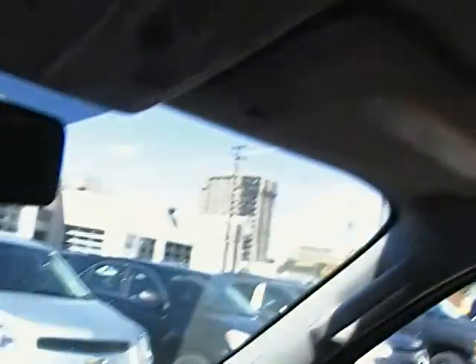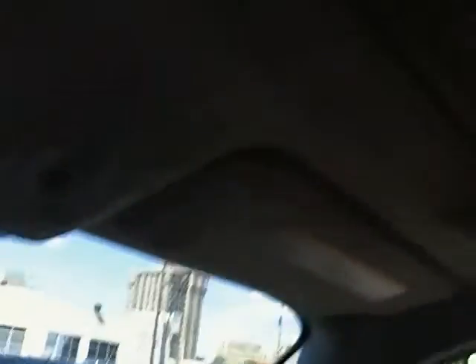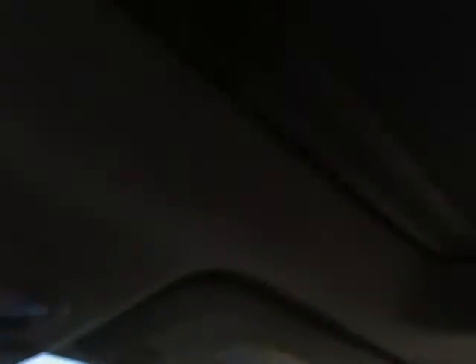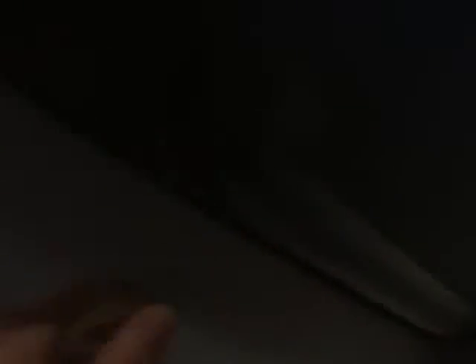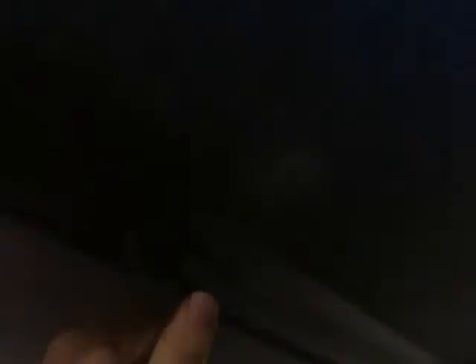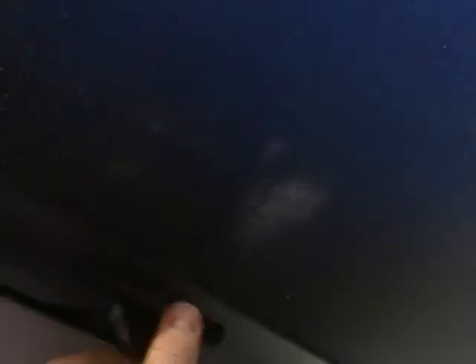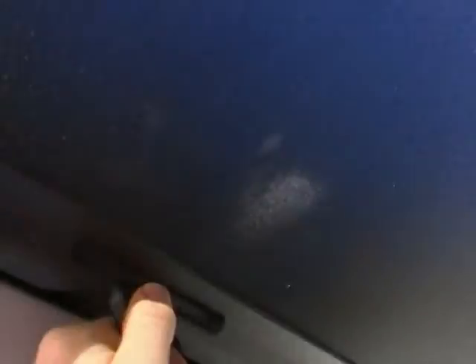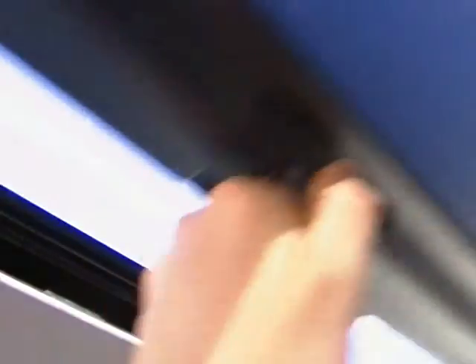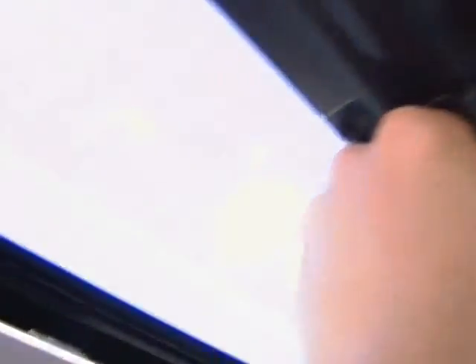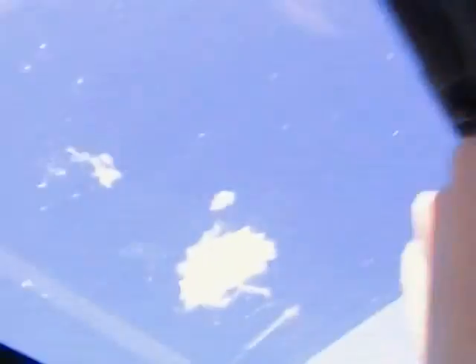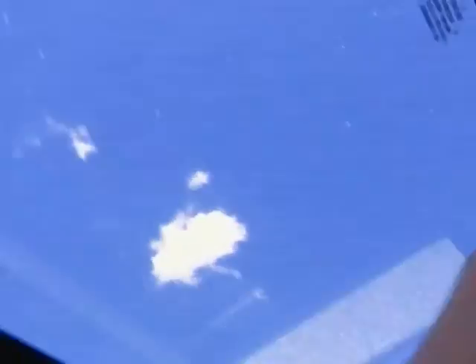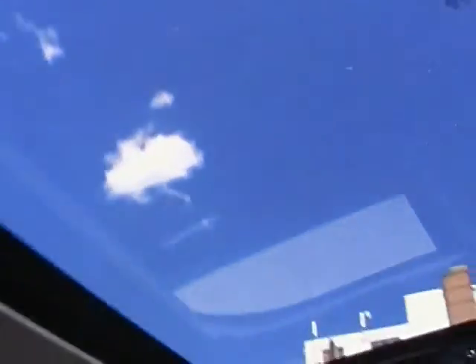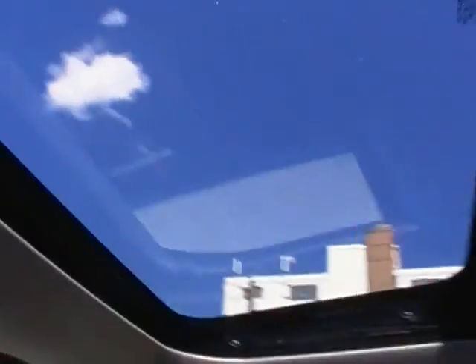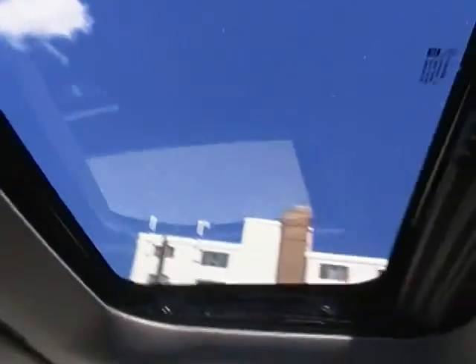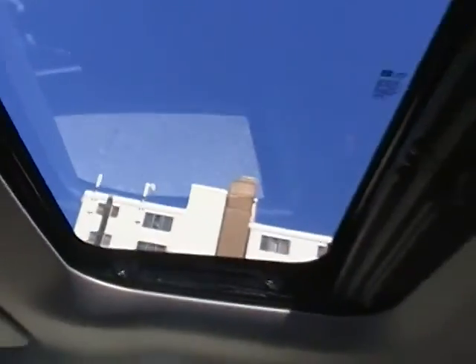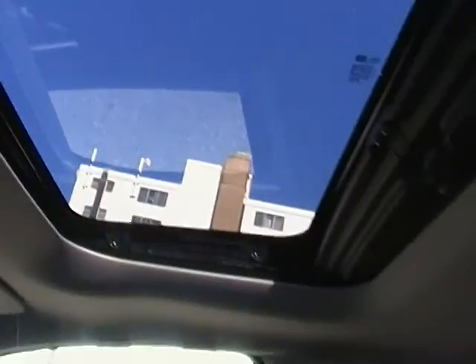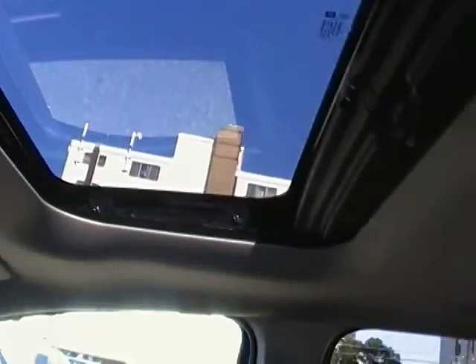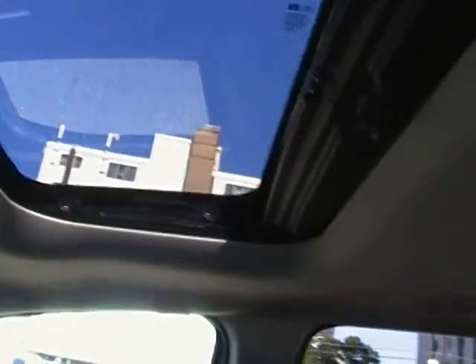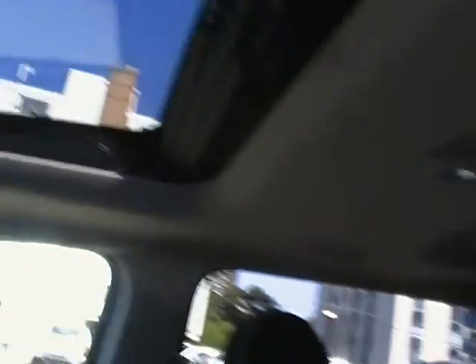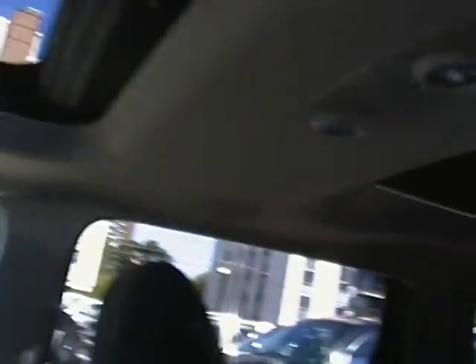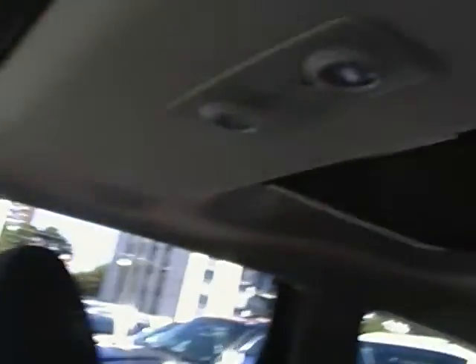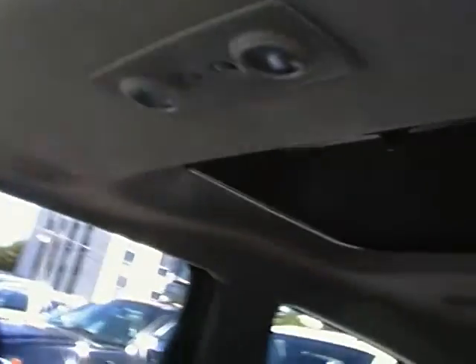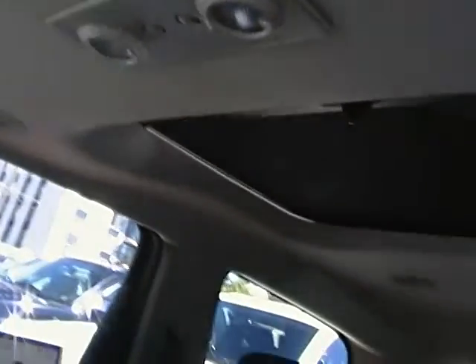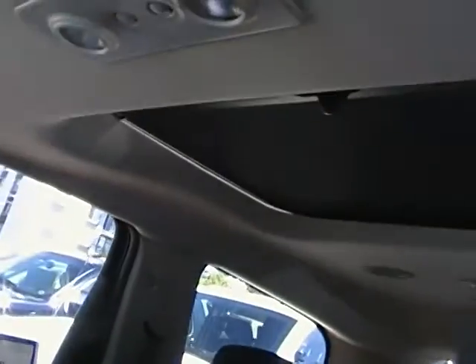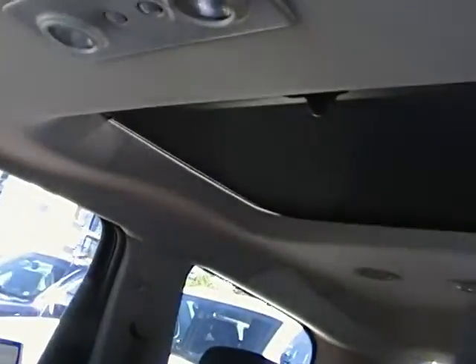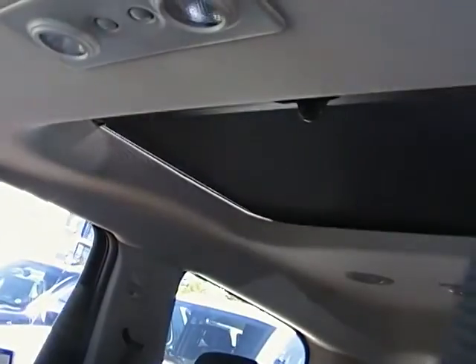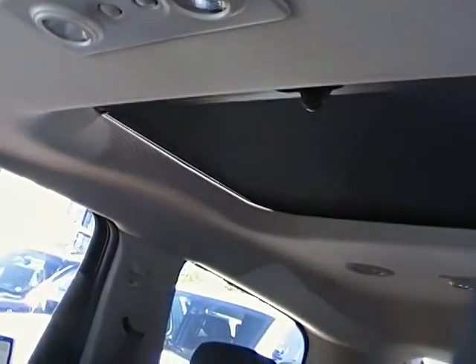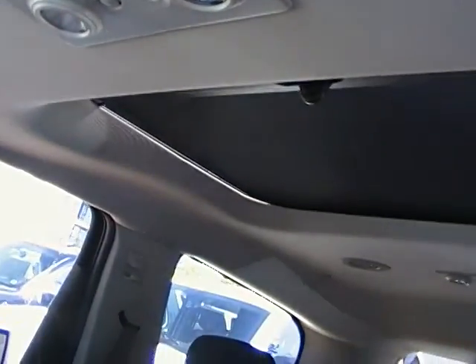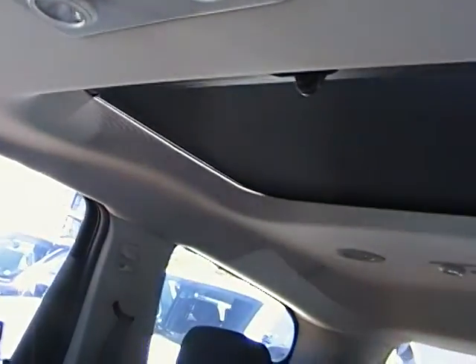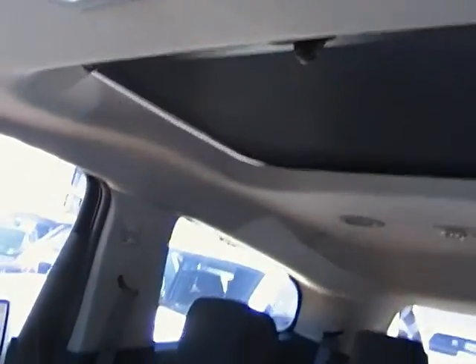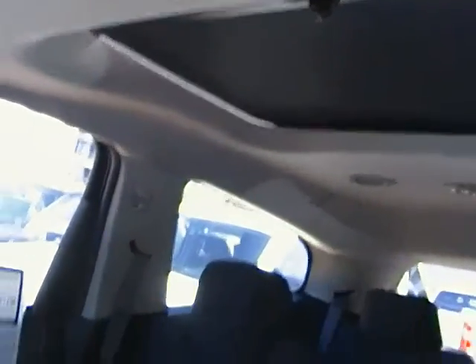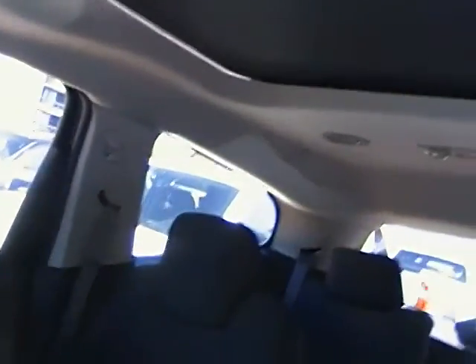Looking up here, we've got the sunroof which opens up, and then as well you have one above the rear passenger seats.